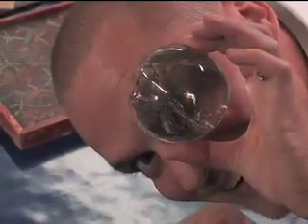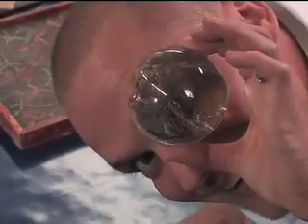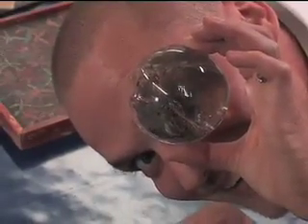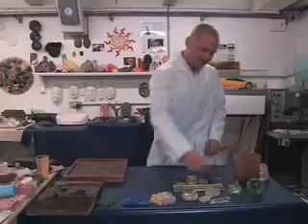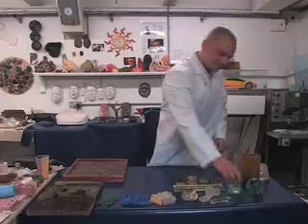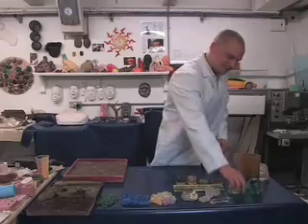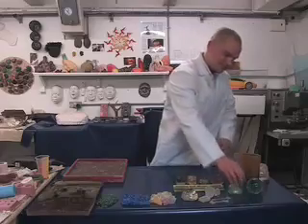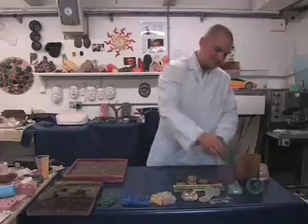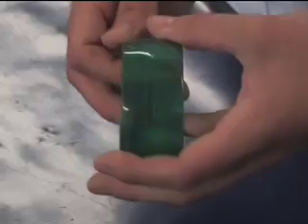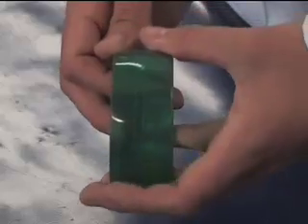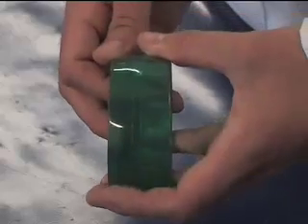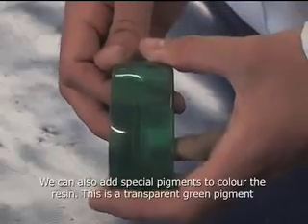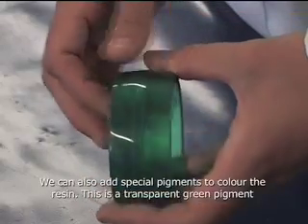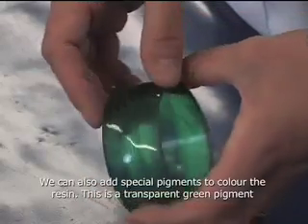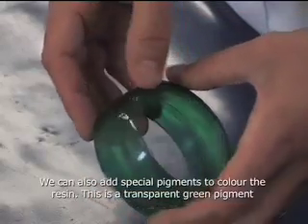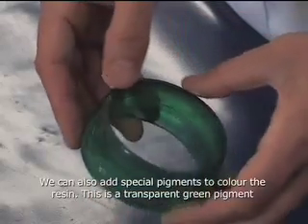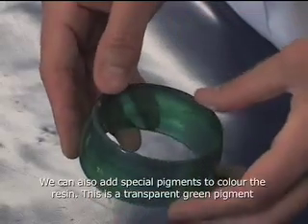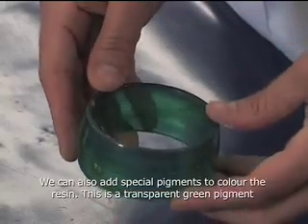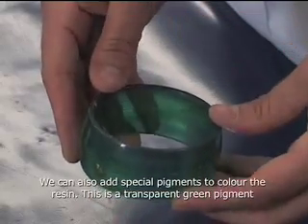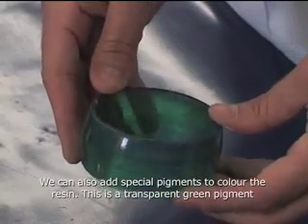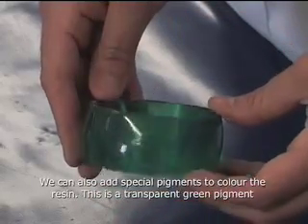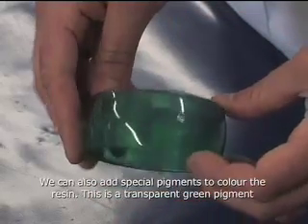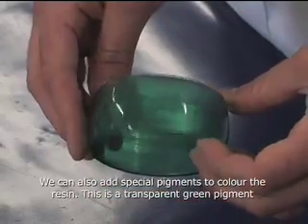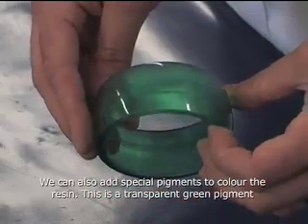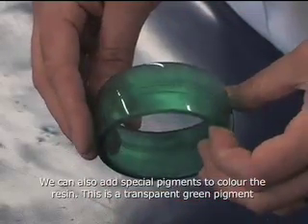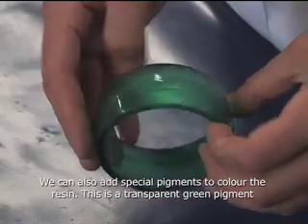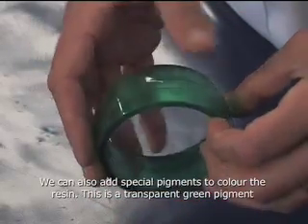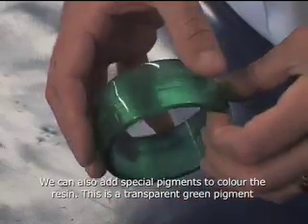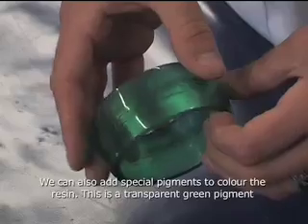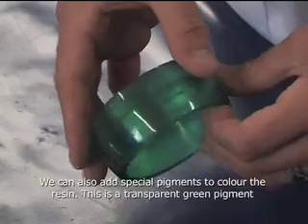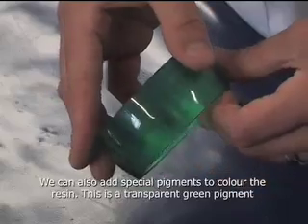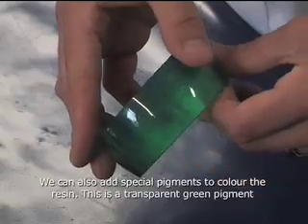You can also add pigments. This is a transparent green pigment I've added to a clear resin.